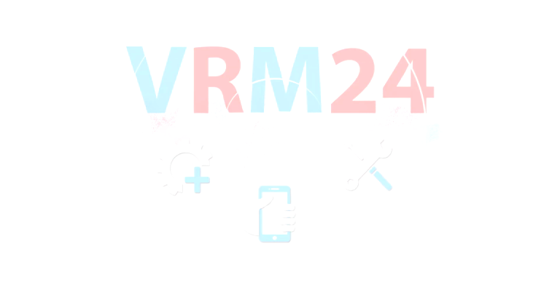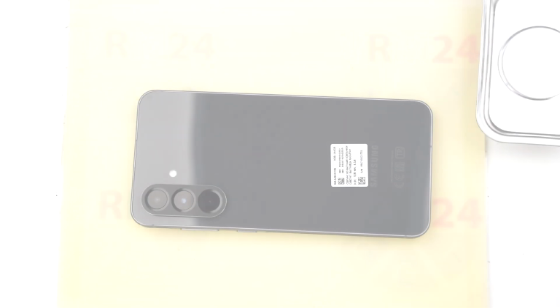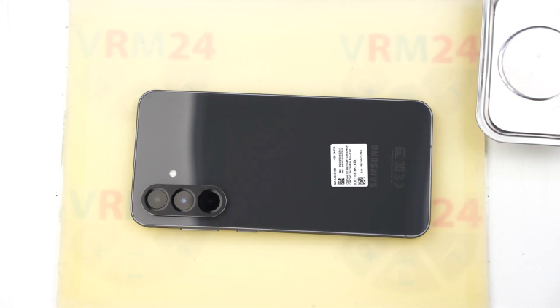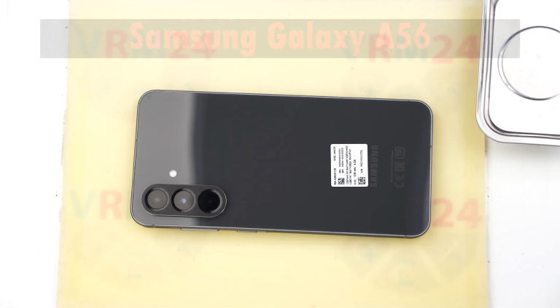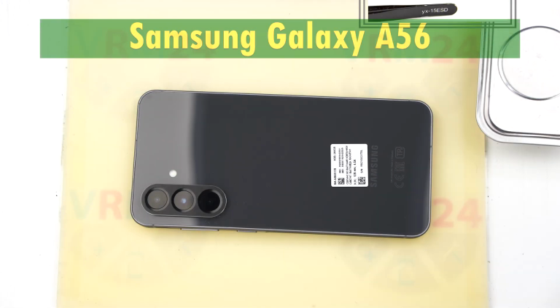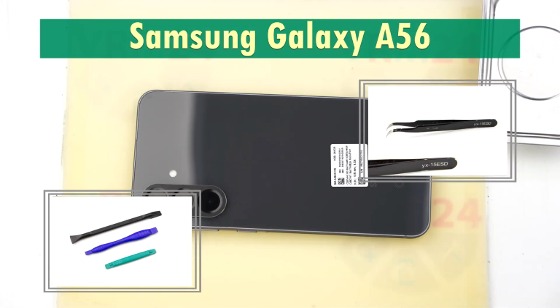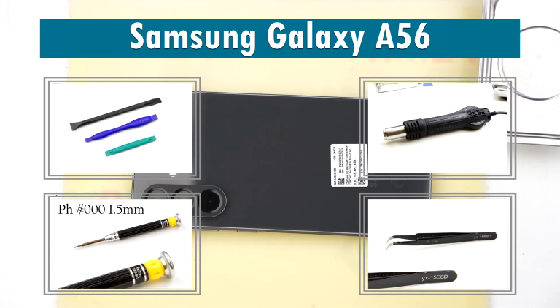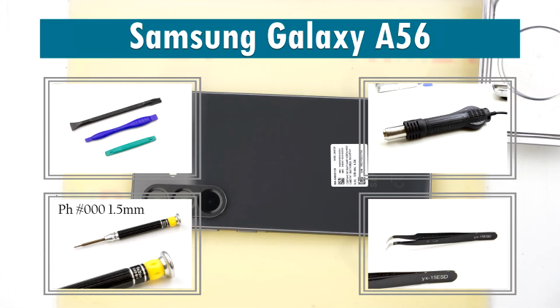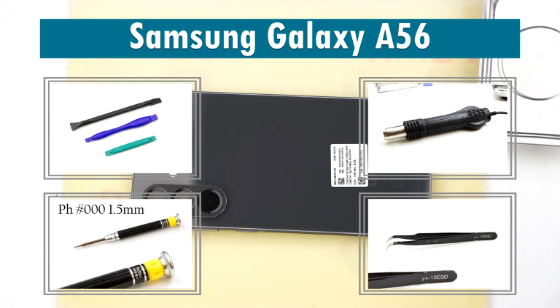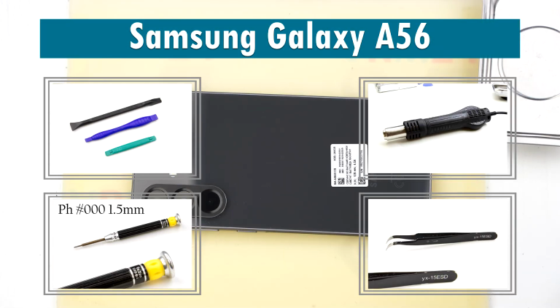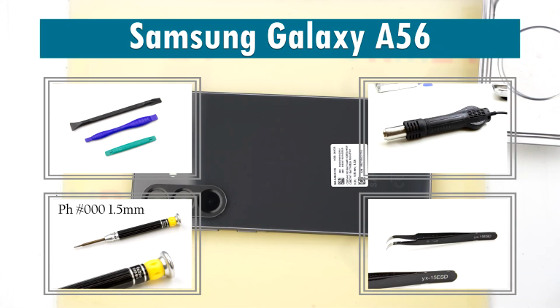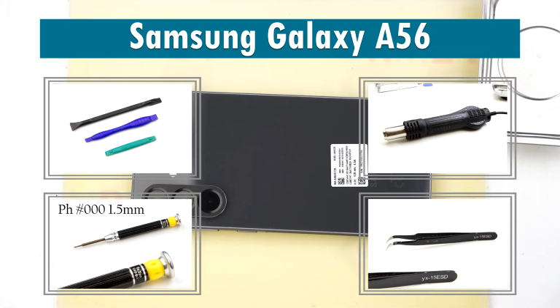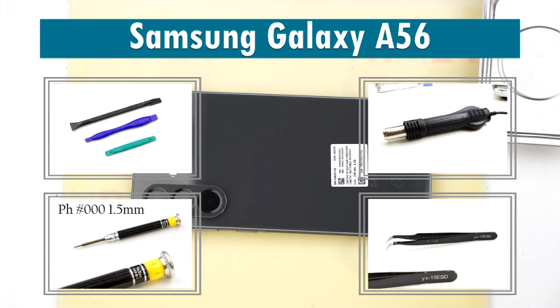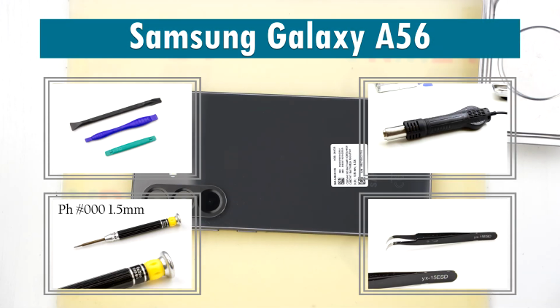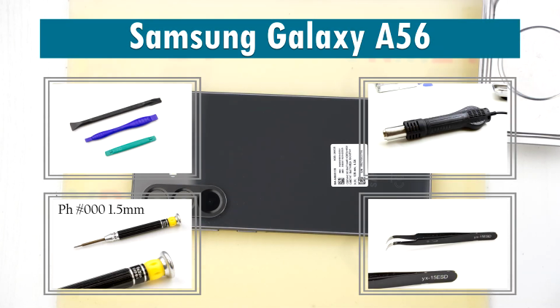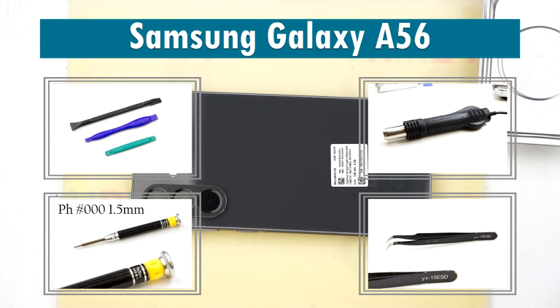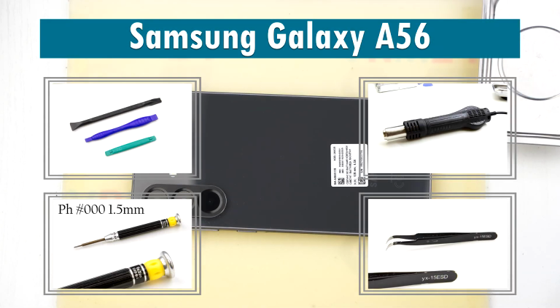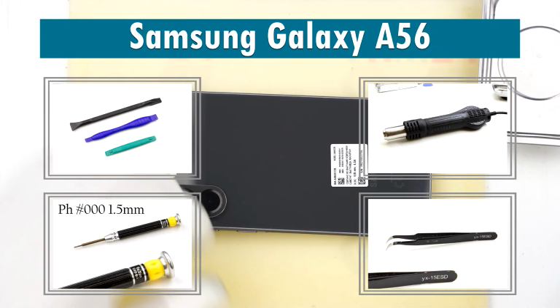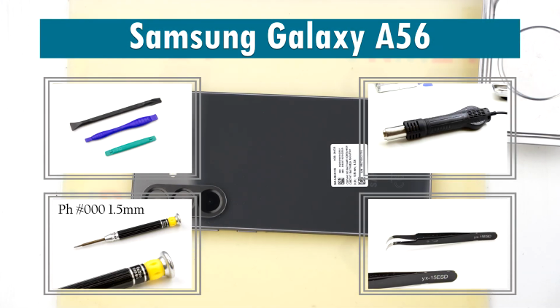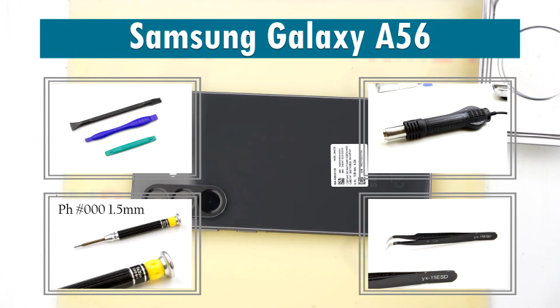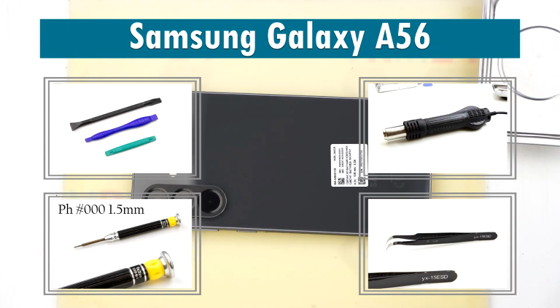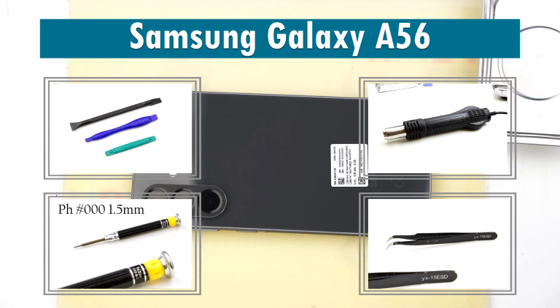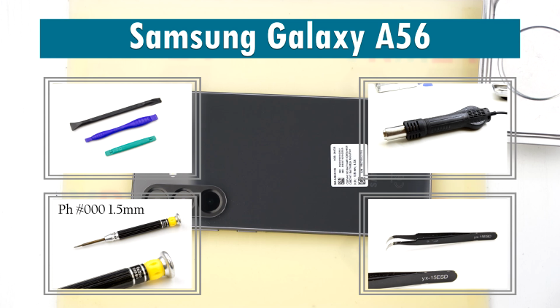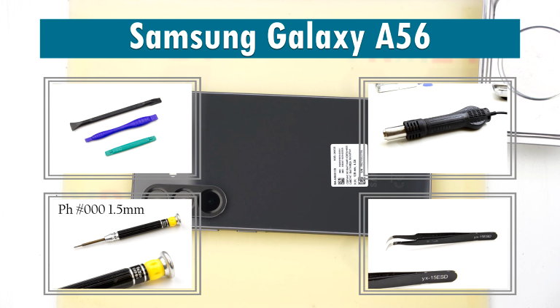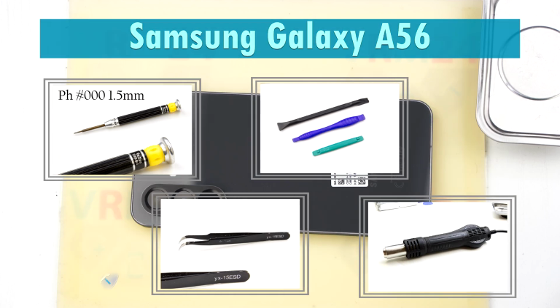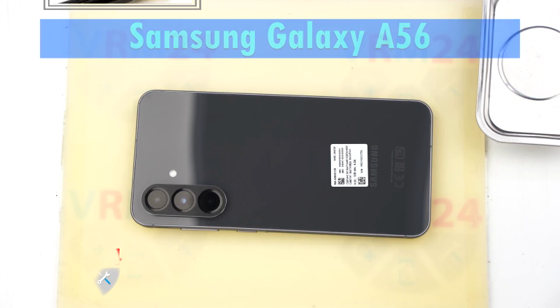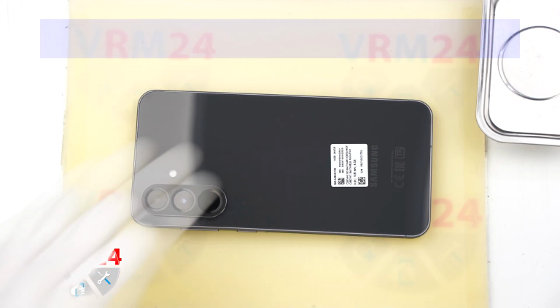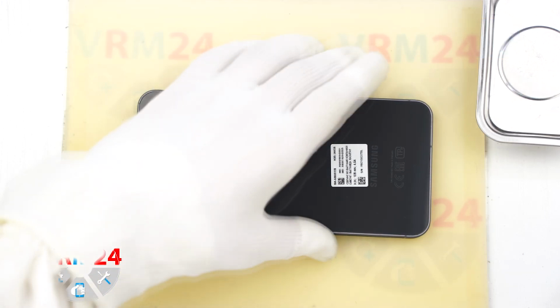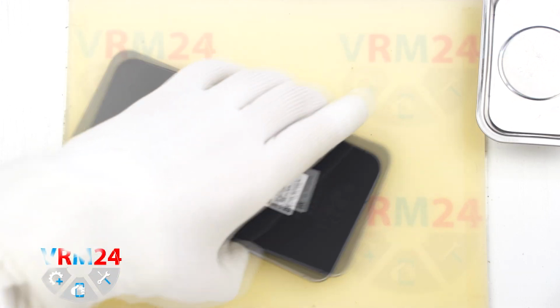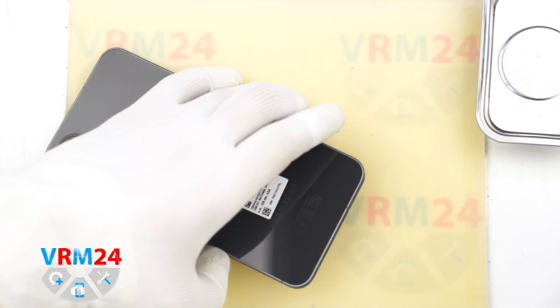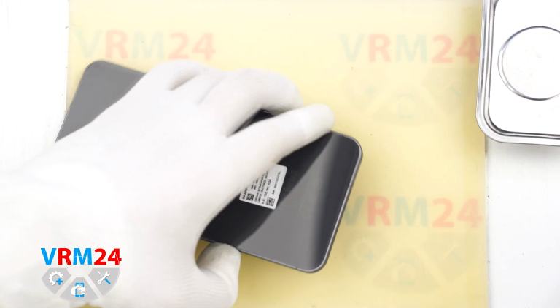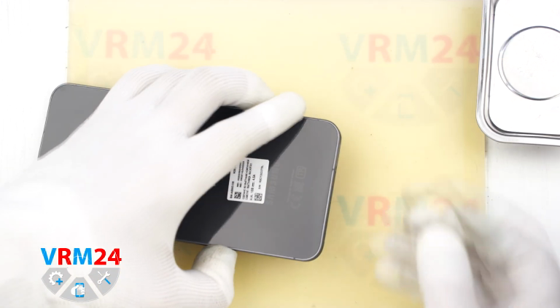Hello everyone, you are watching Variant24.com and today we will be disassembling the Samsung Galaxy A56.